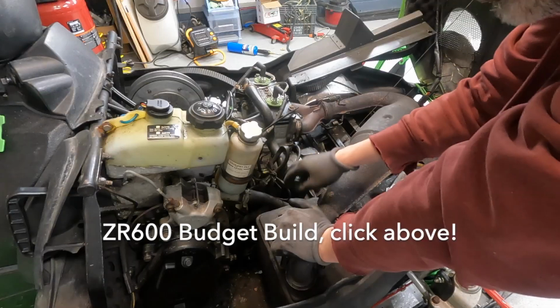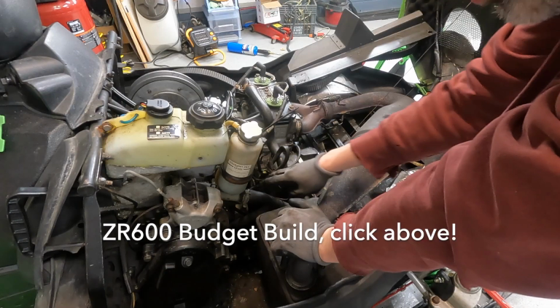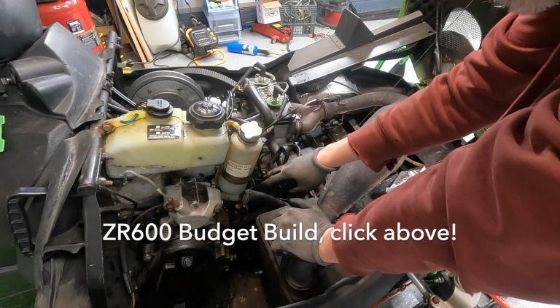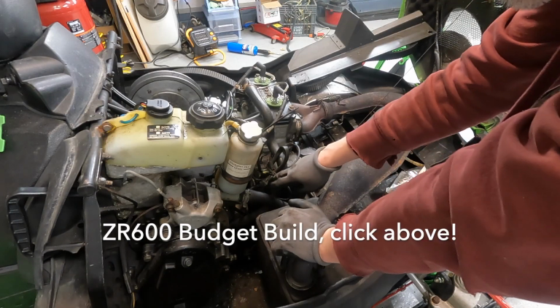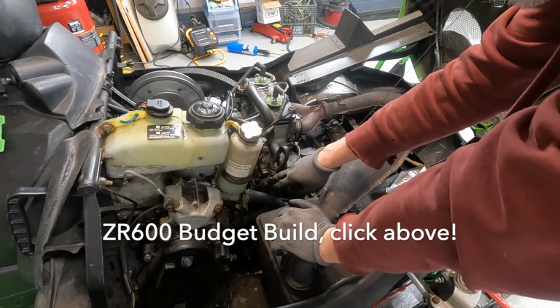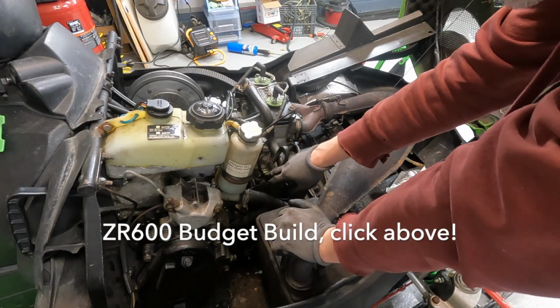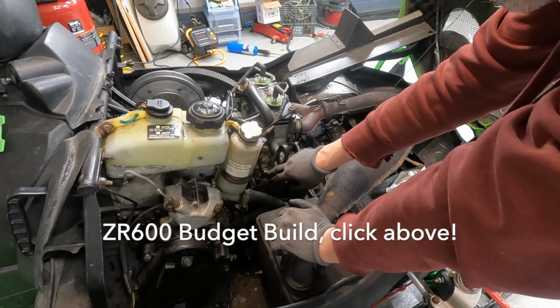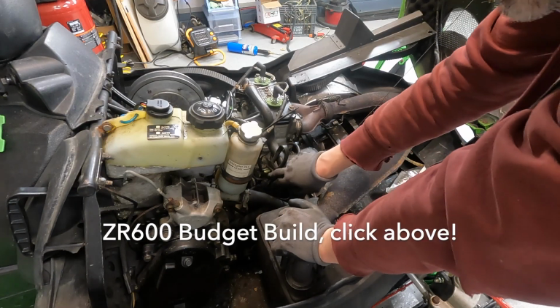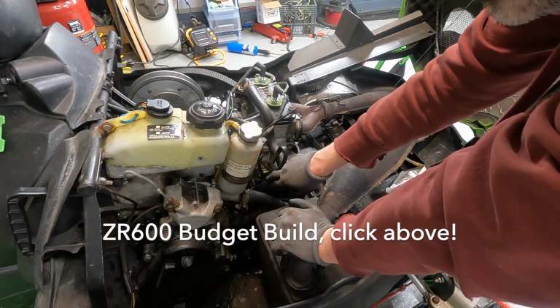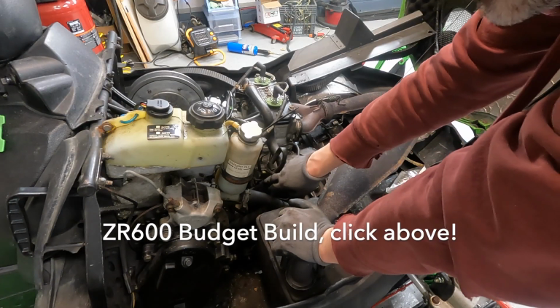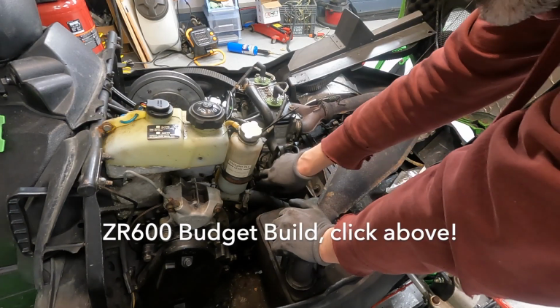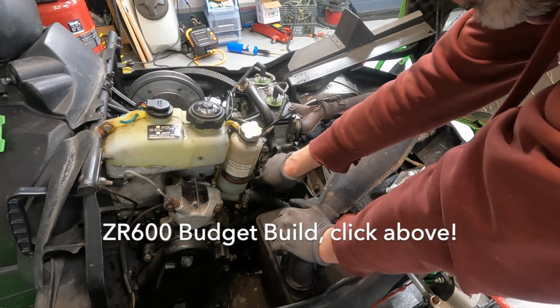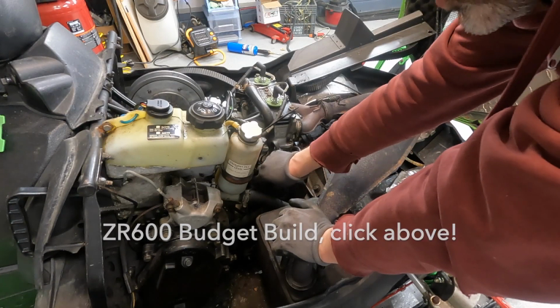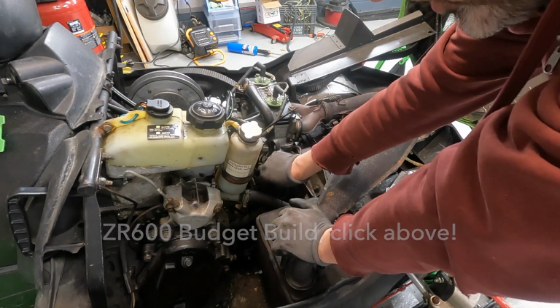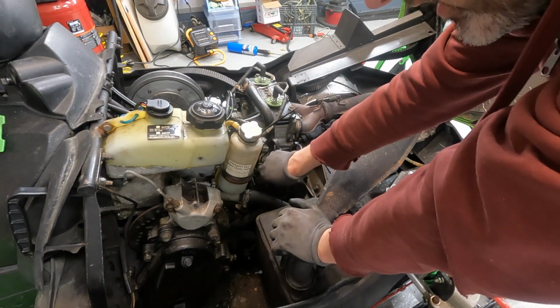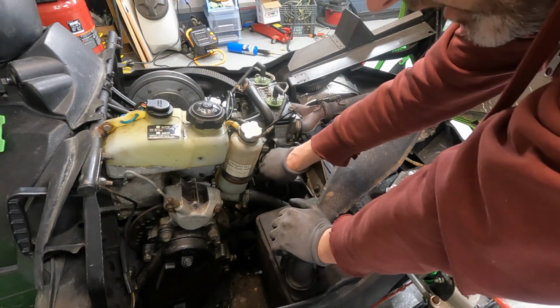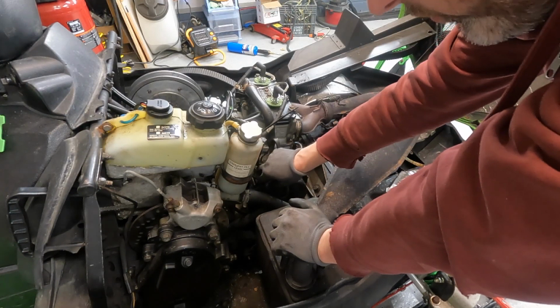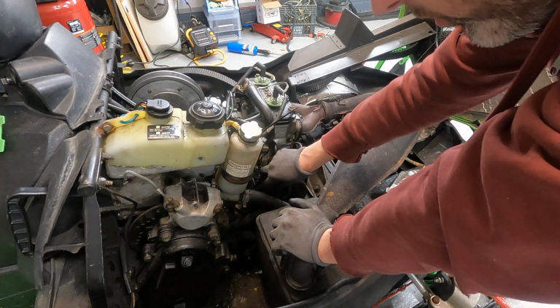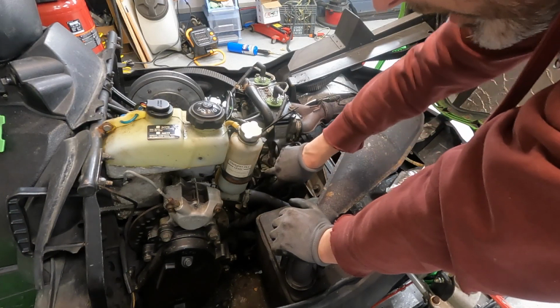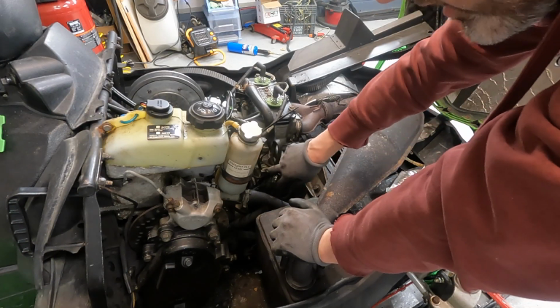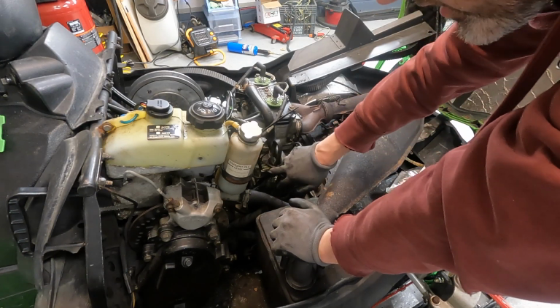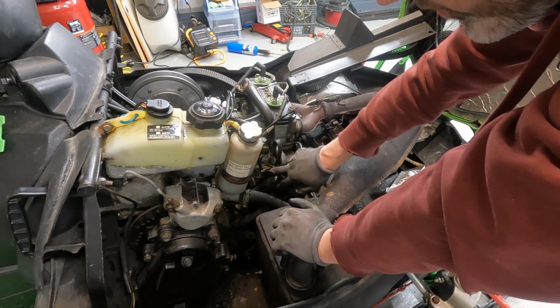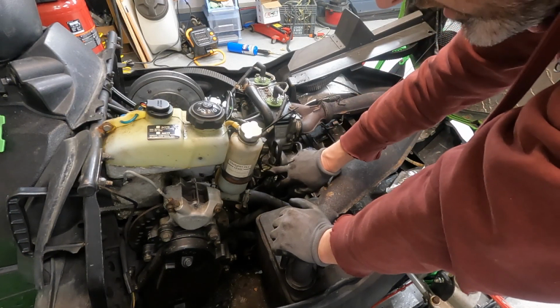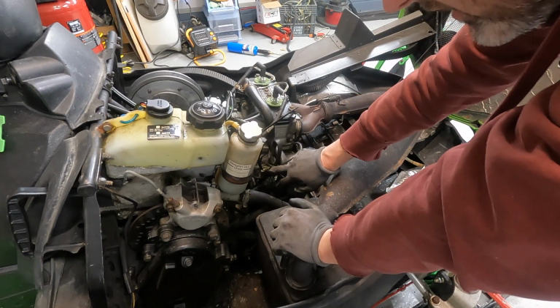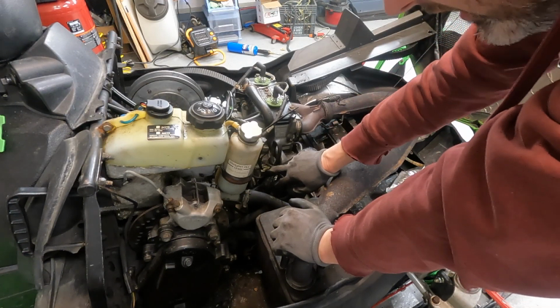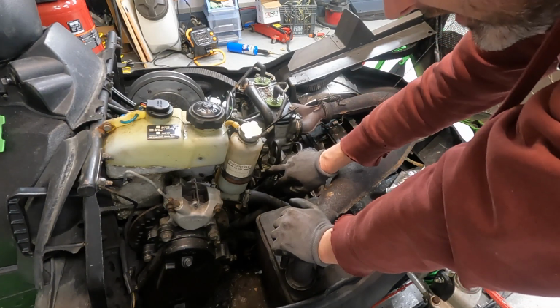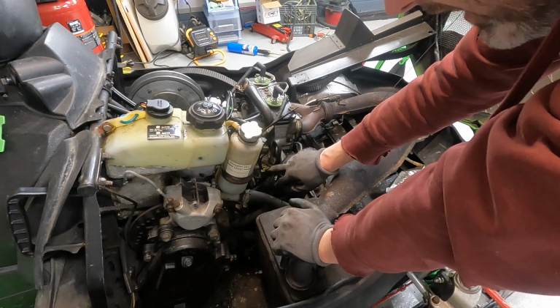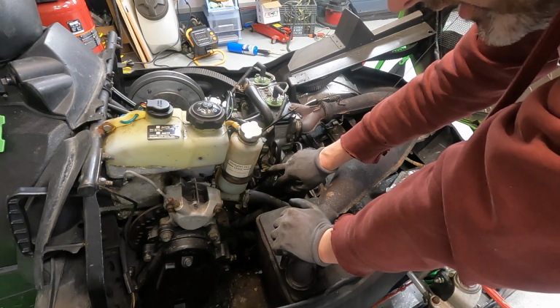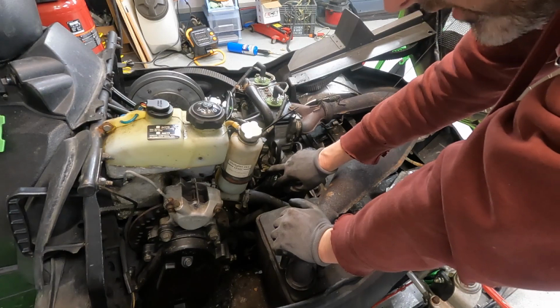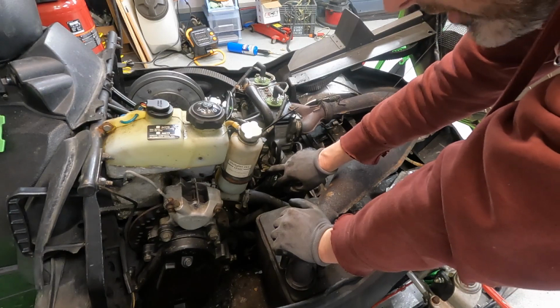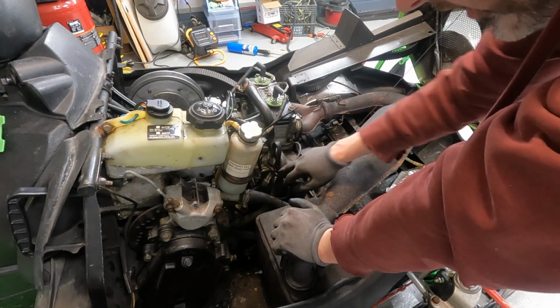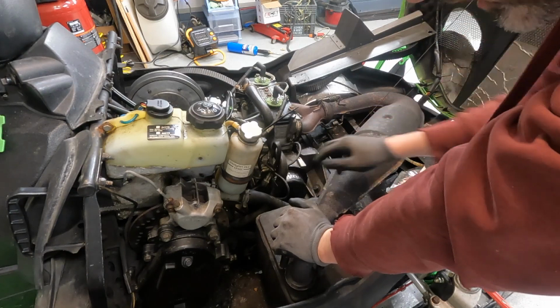Somewhere around here you're going to see a wiring harness plug that has four wires. You want to disconnect that and then grab your meter.